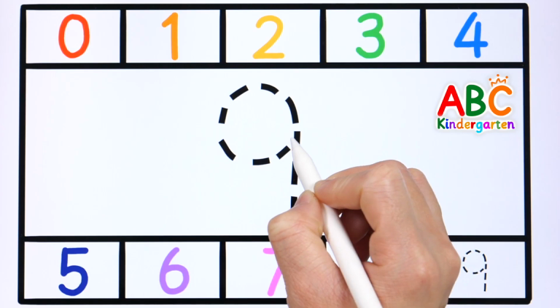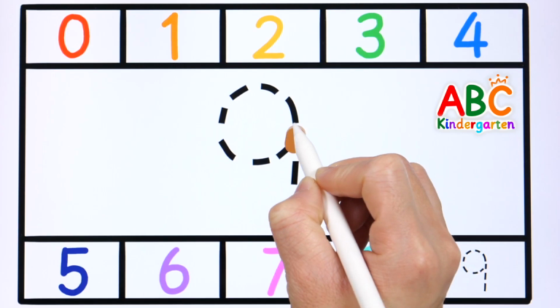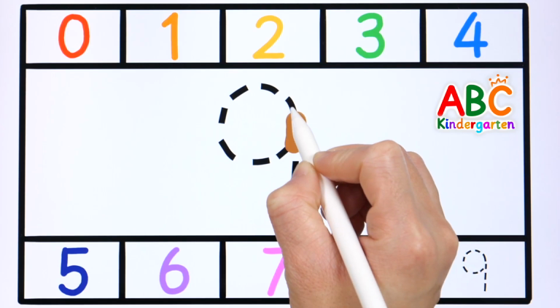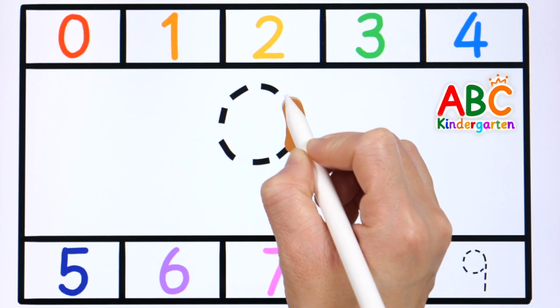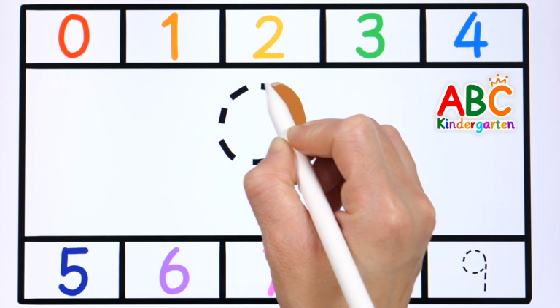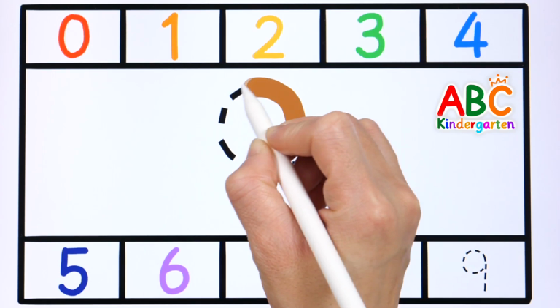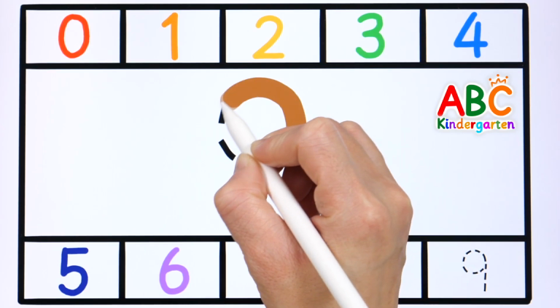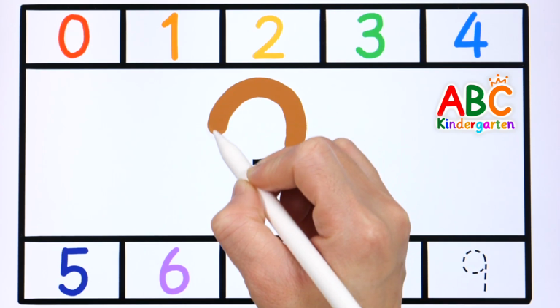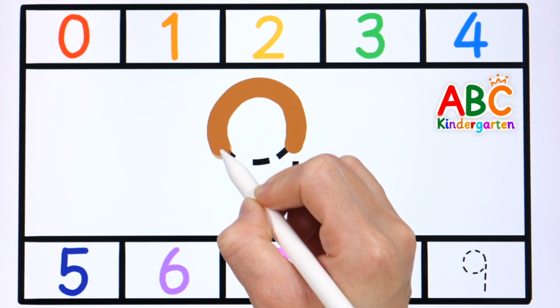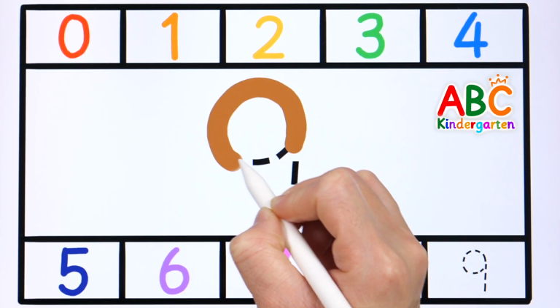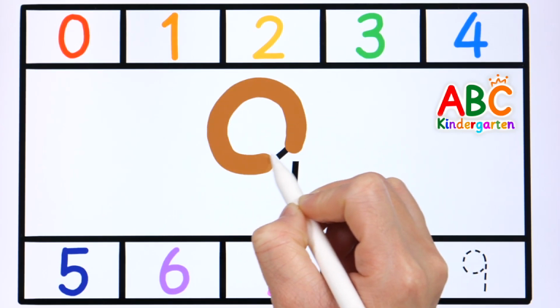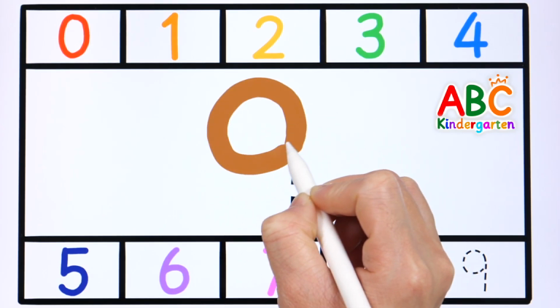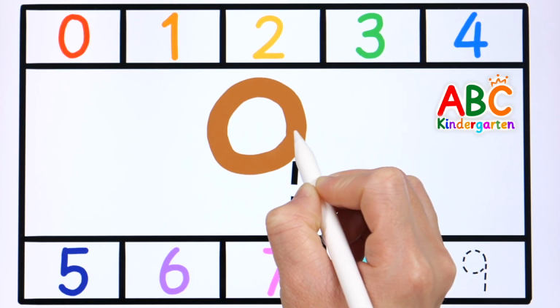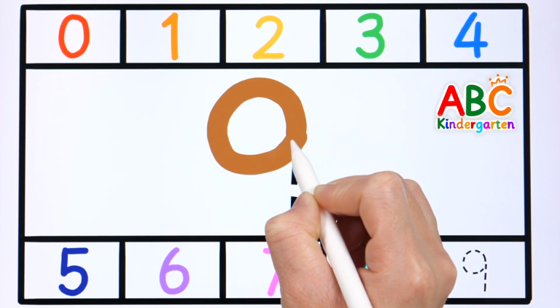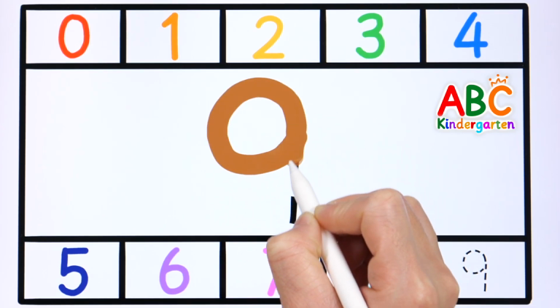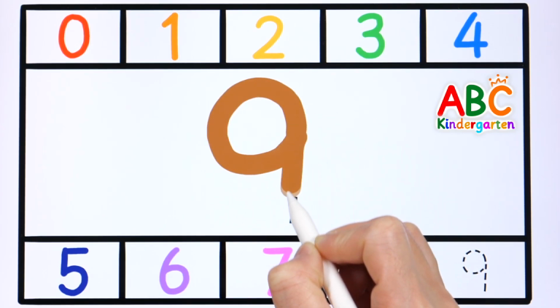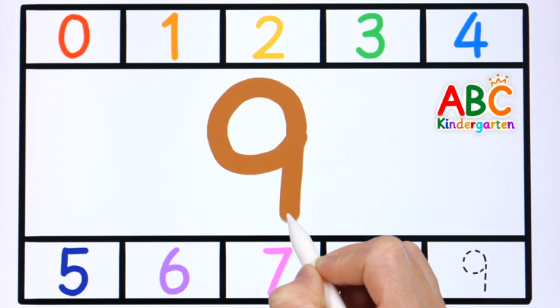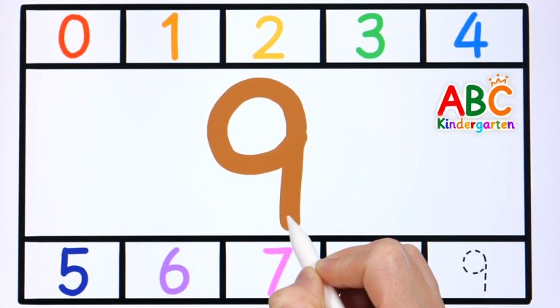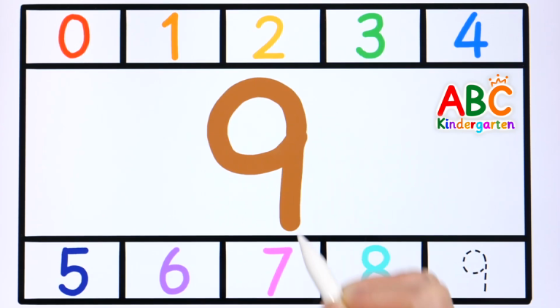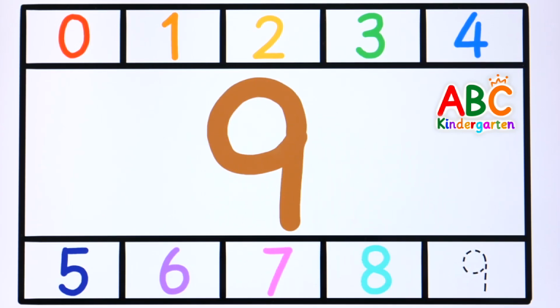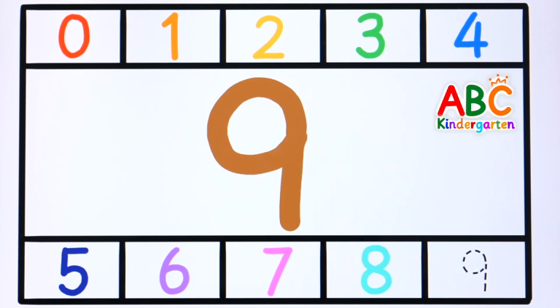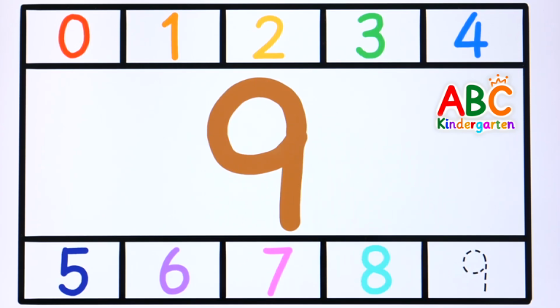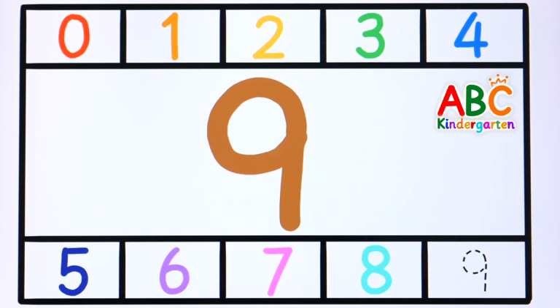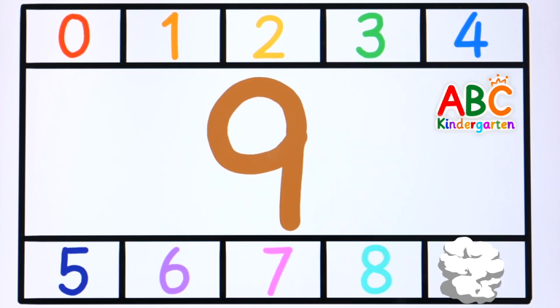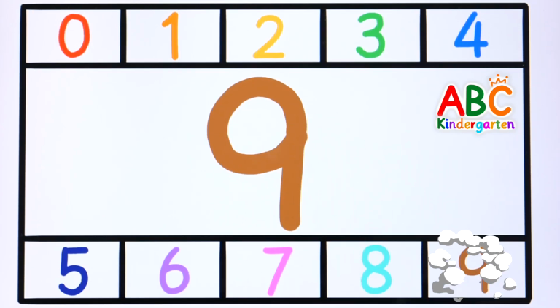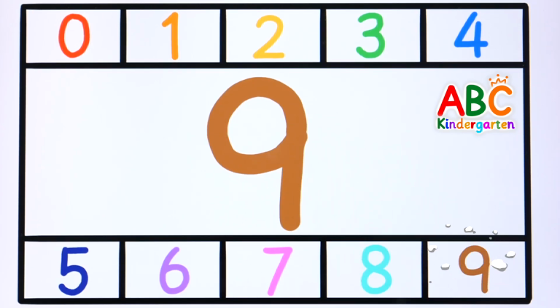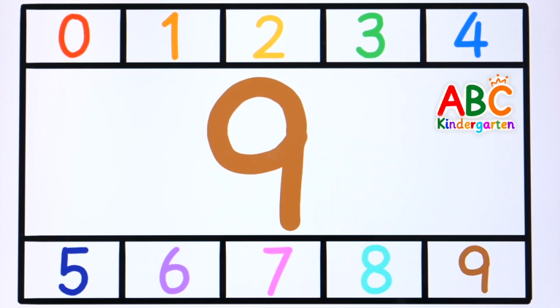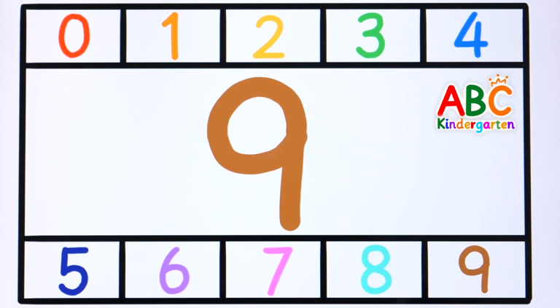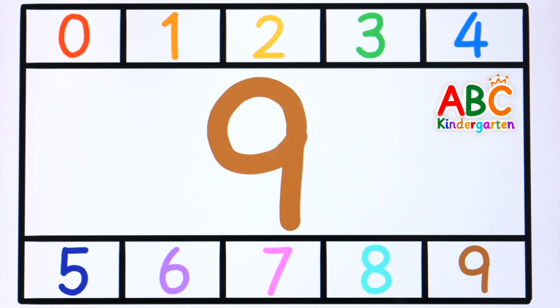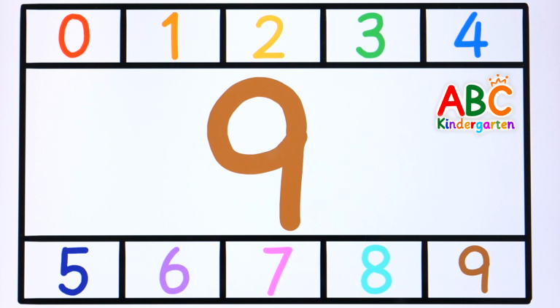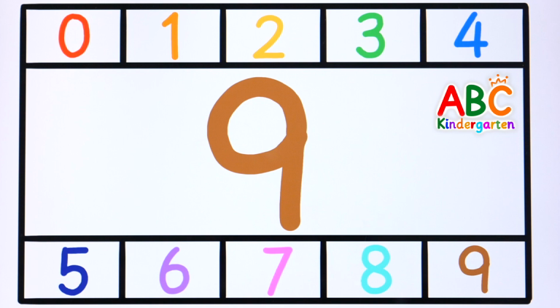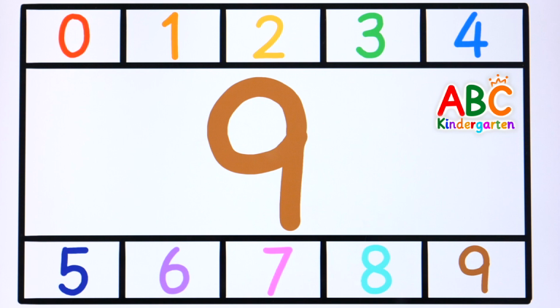Z, A to Z, let's sing the letters, come on and join the fun. Good job!